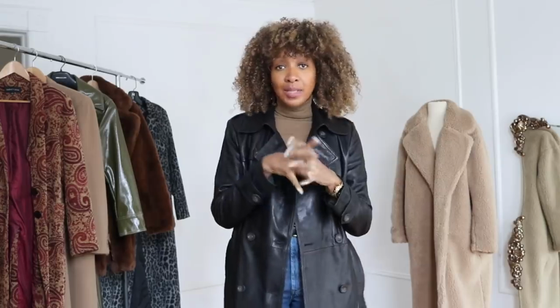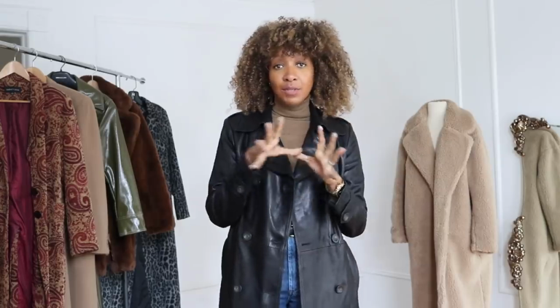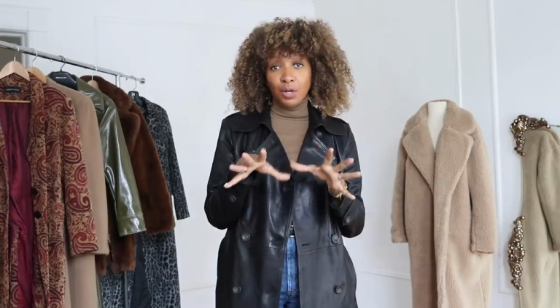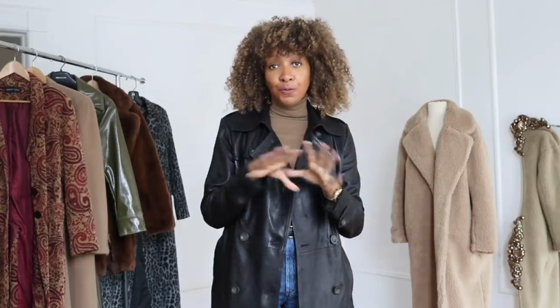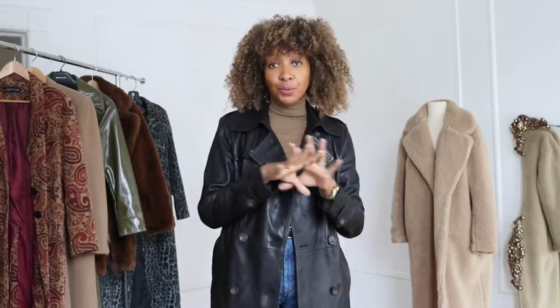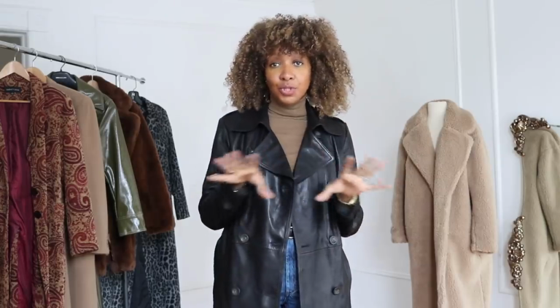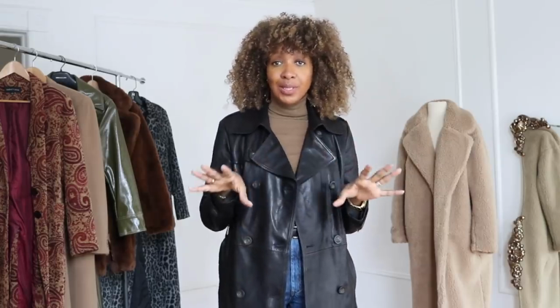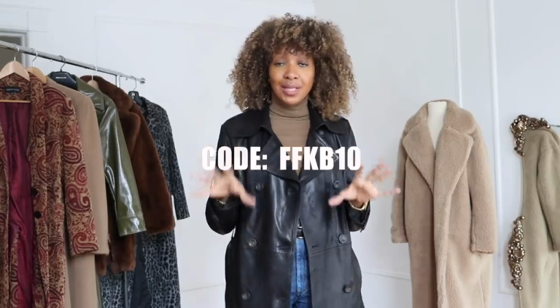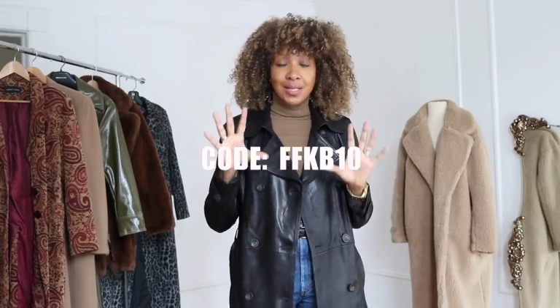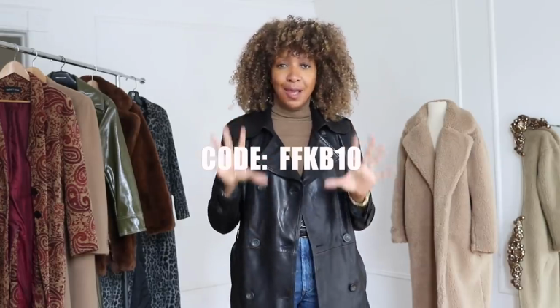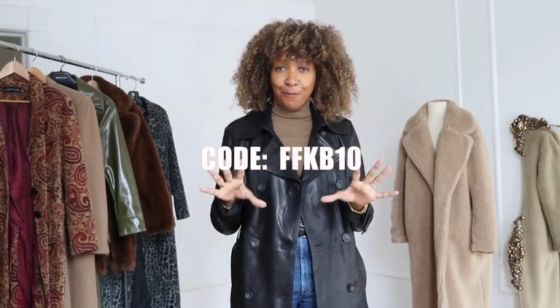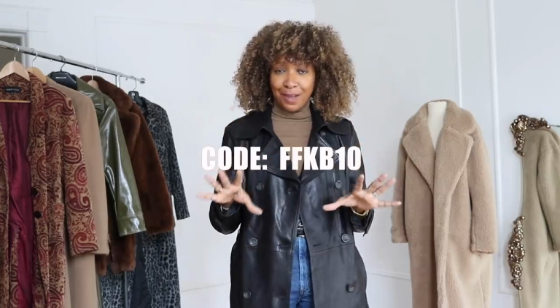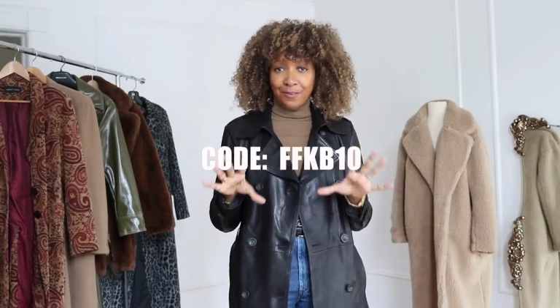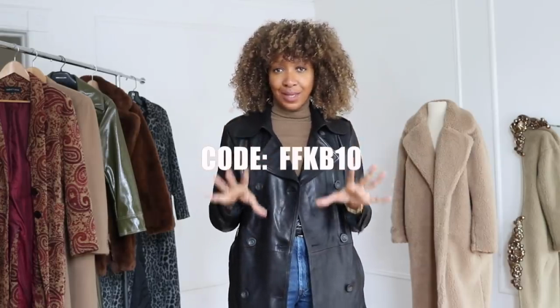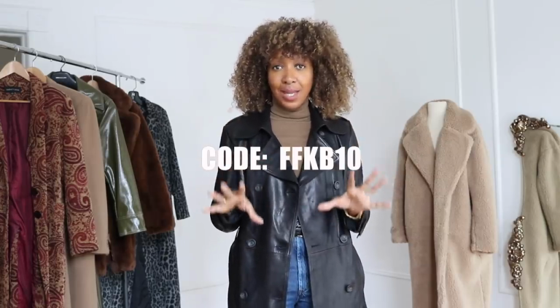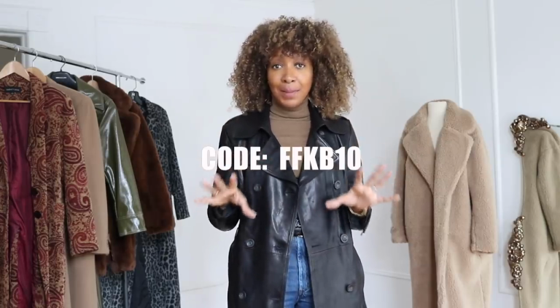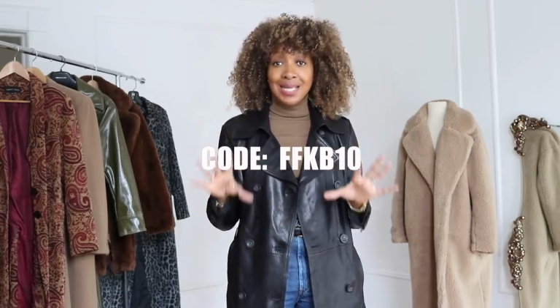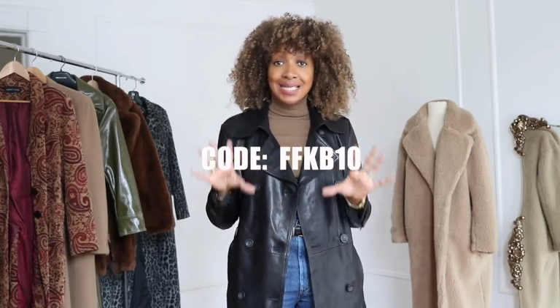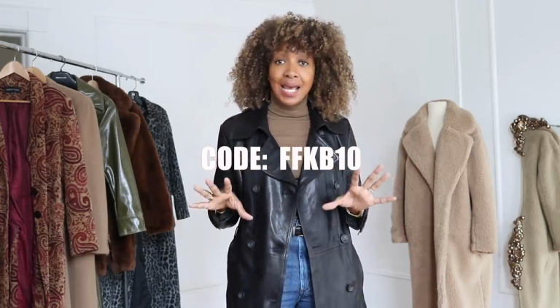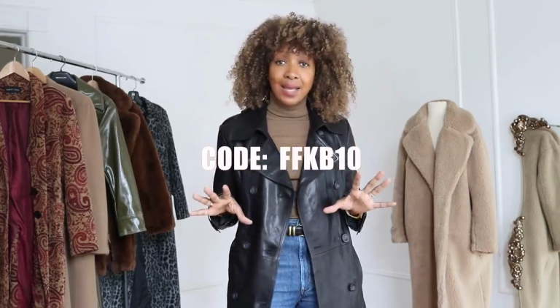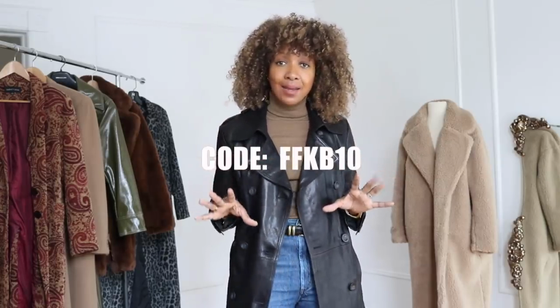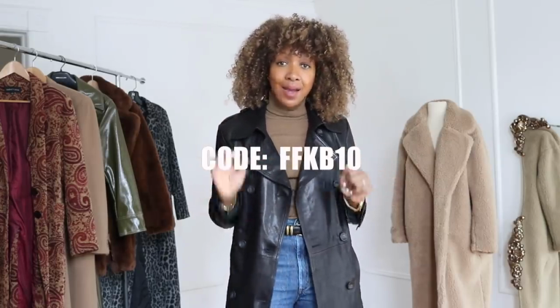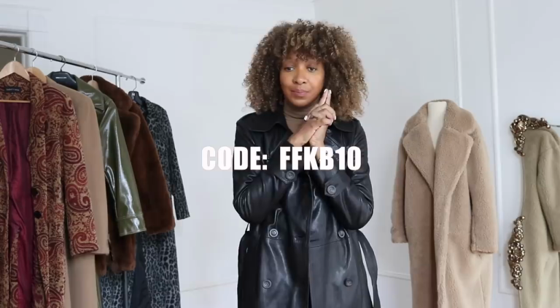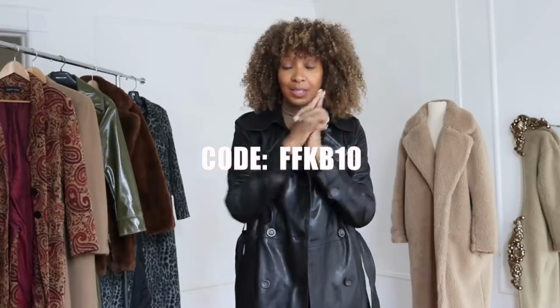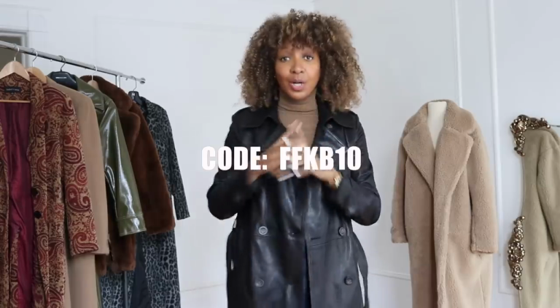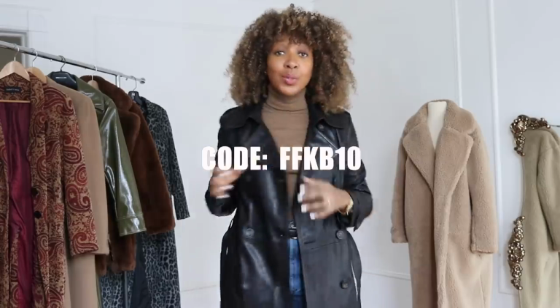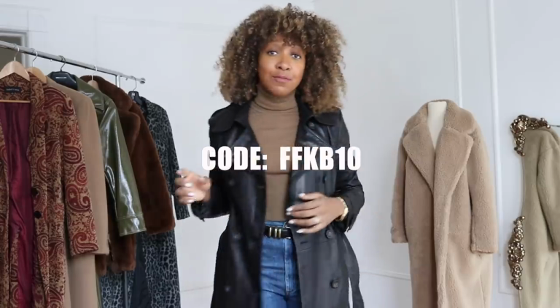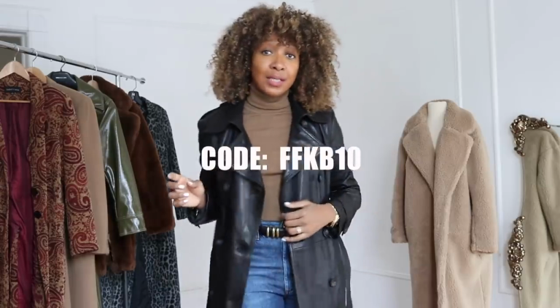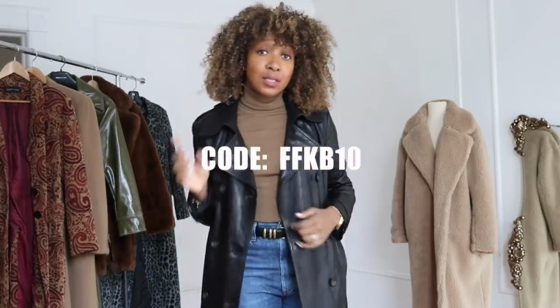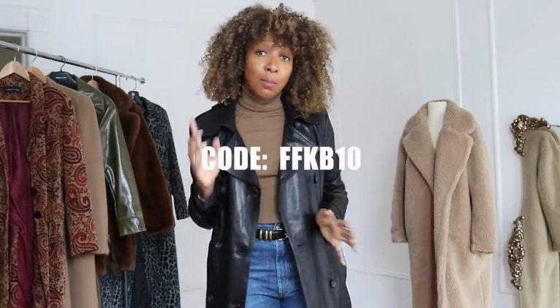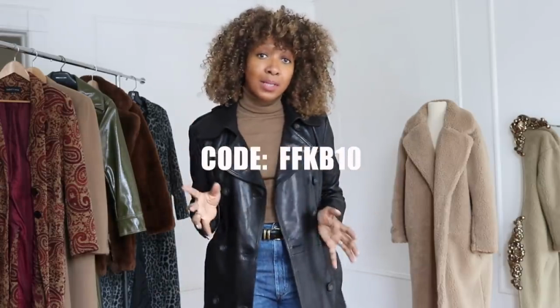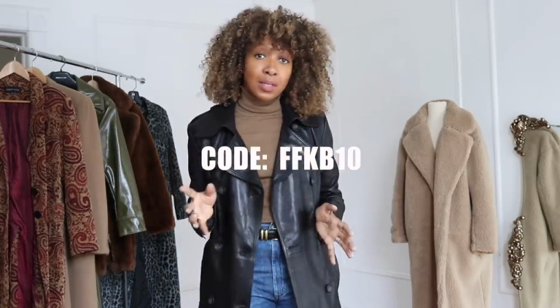I'll leave the code for you on the screen — it is FFKB10 and the code is valid until Monday.